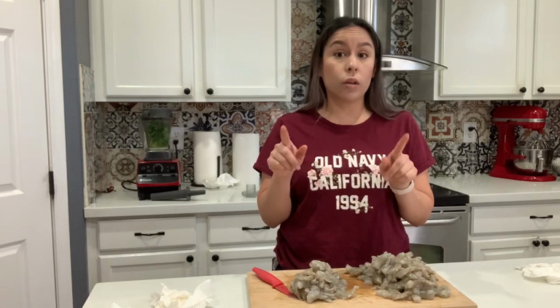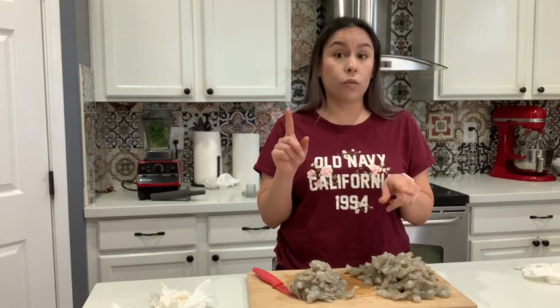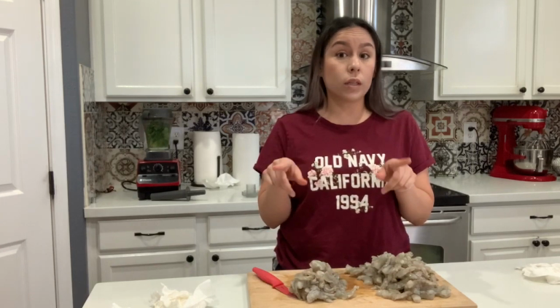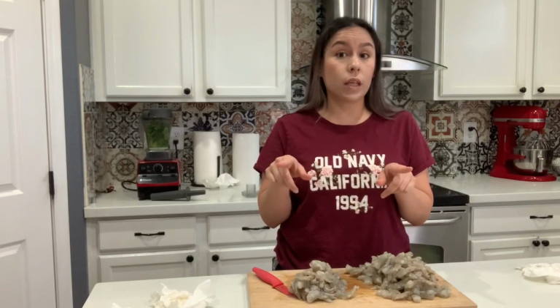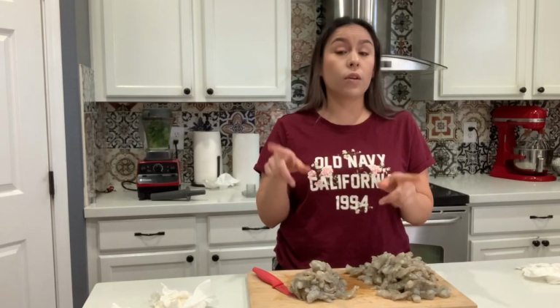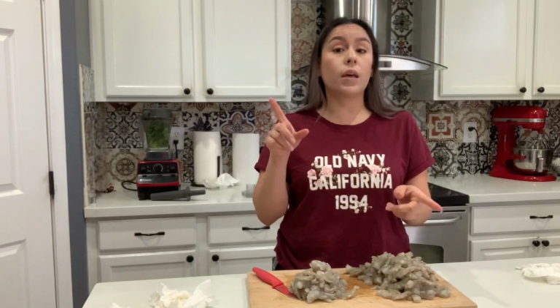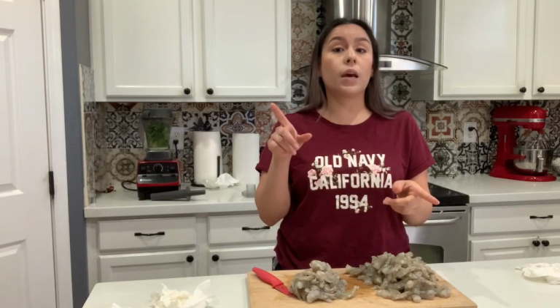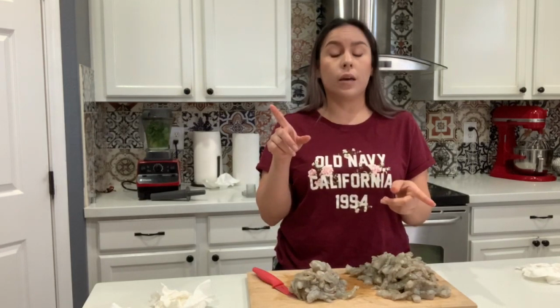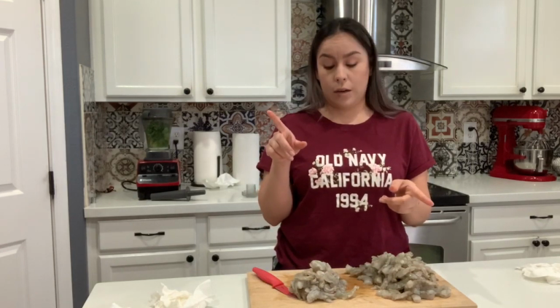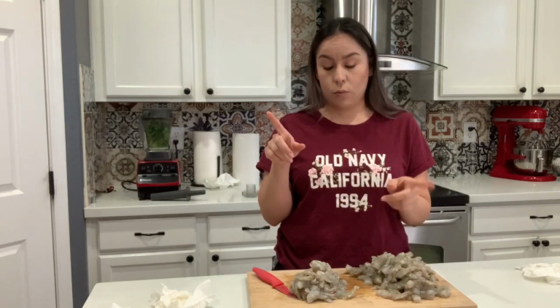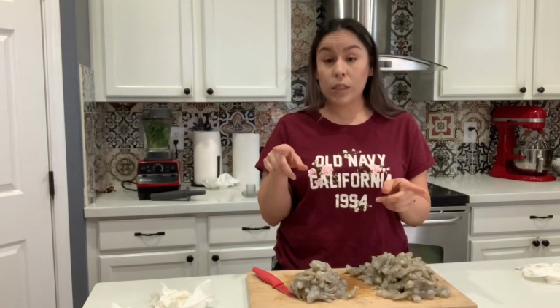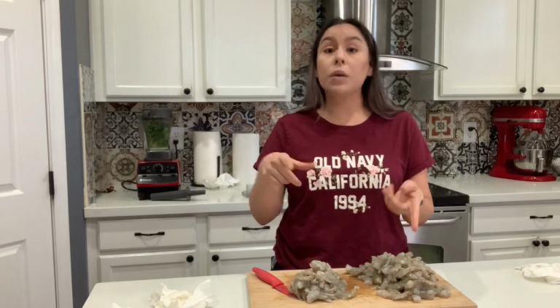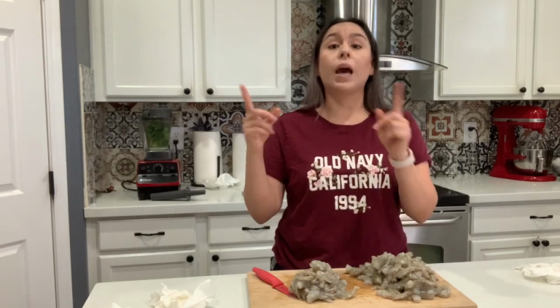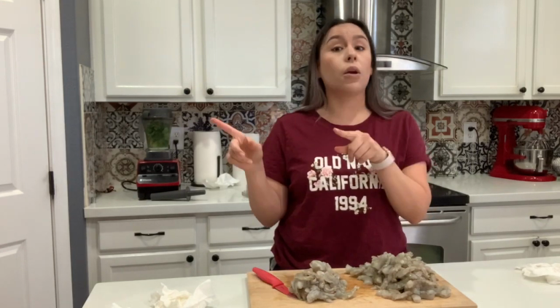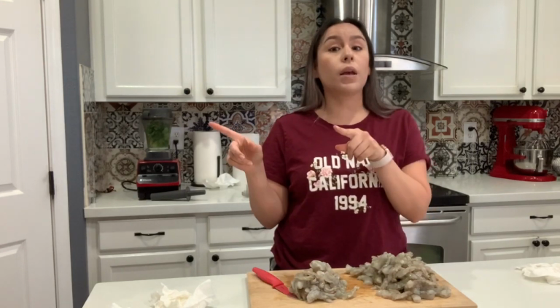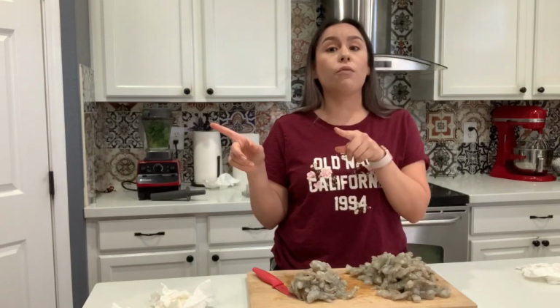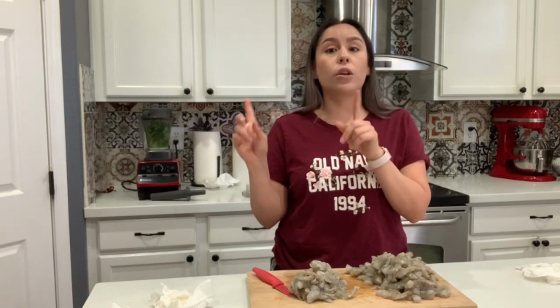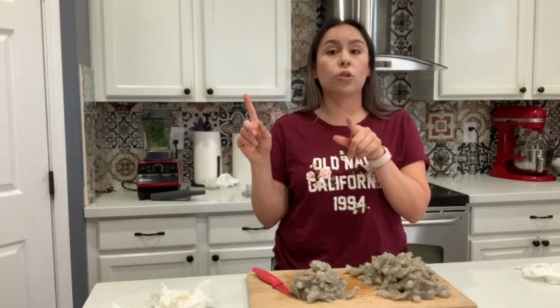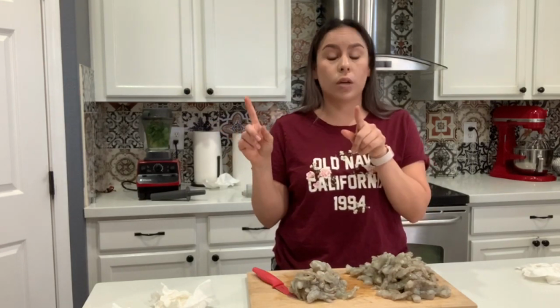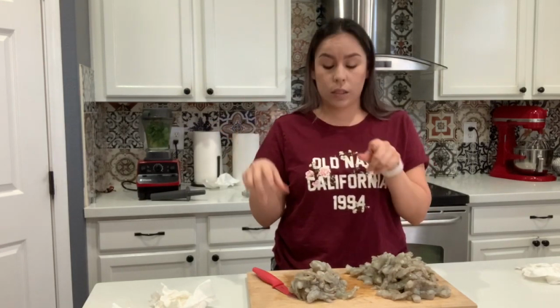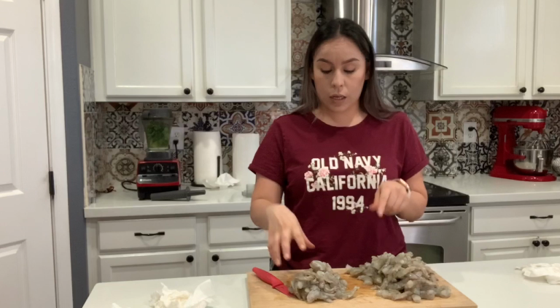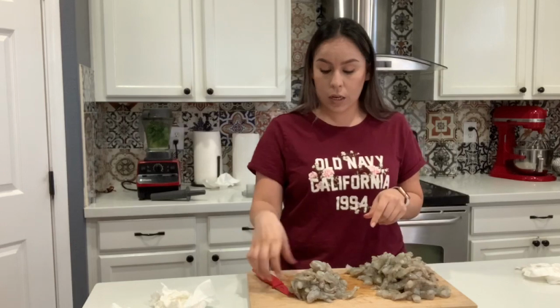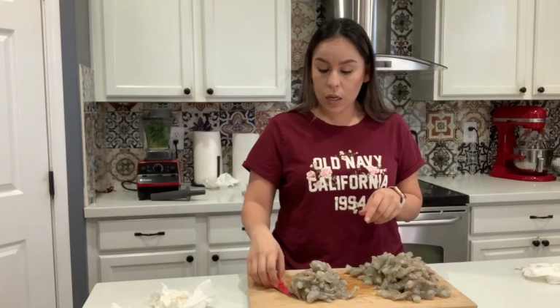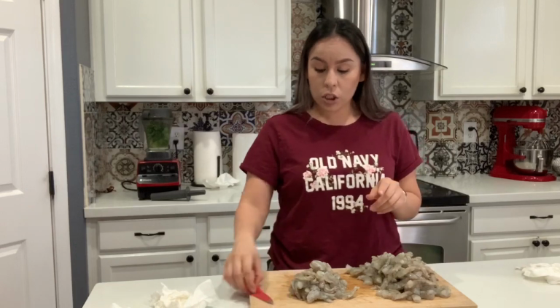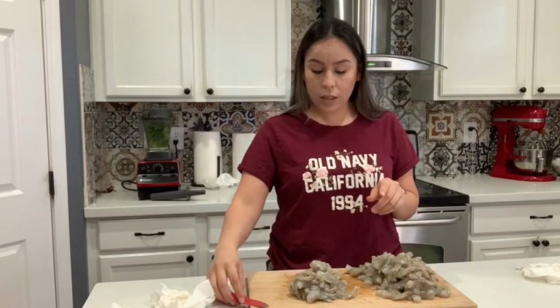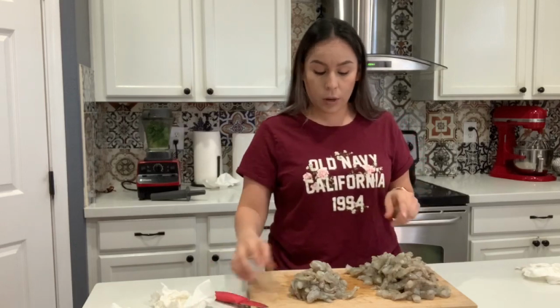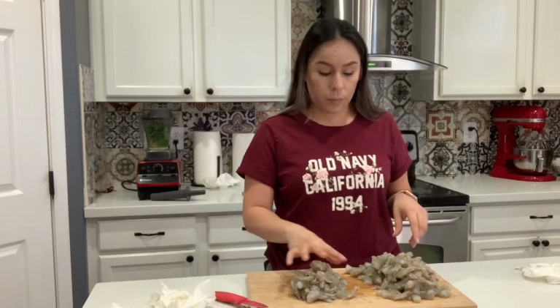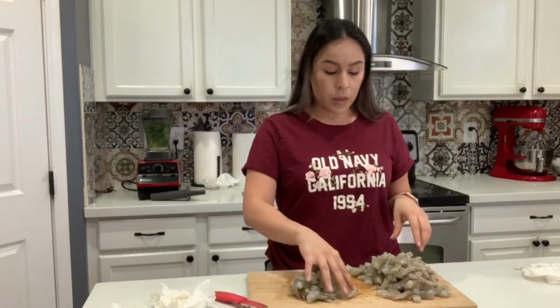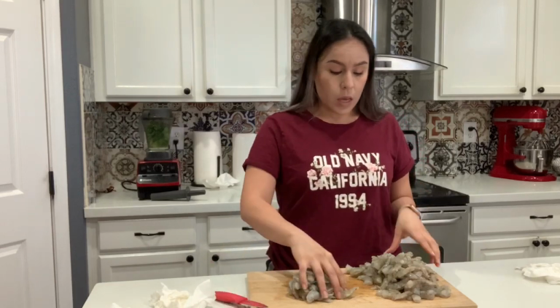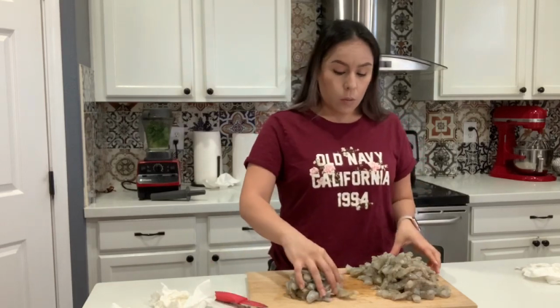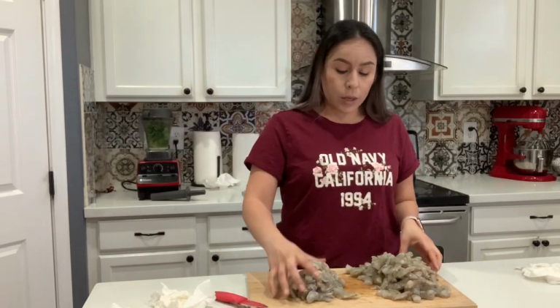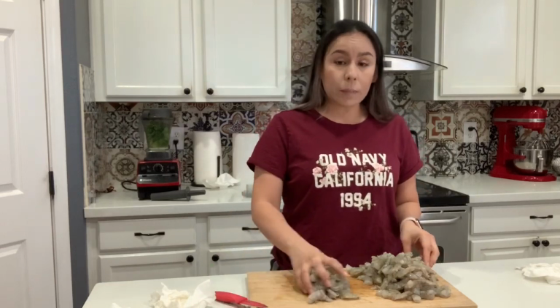If you want to see that recipe, I already have a video so you guys can check that one out.